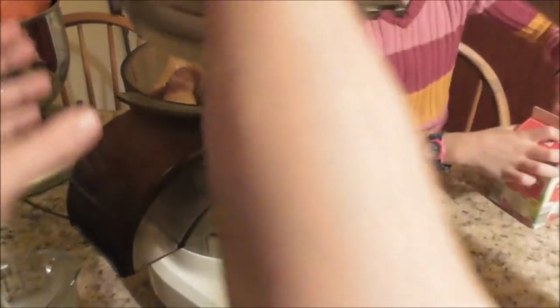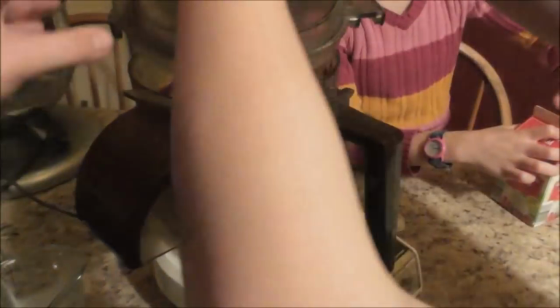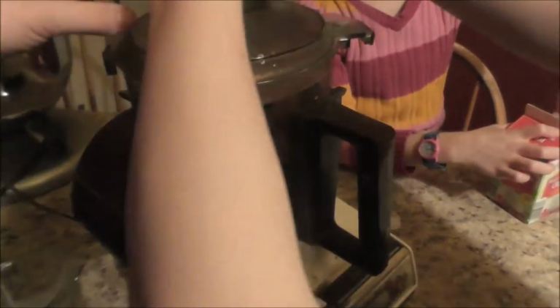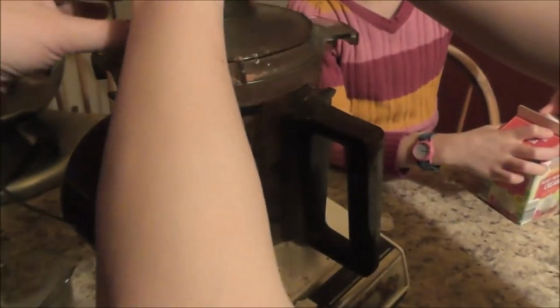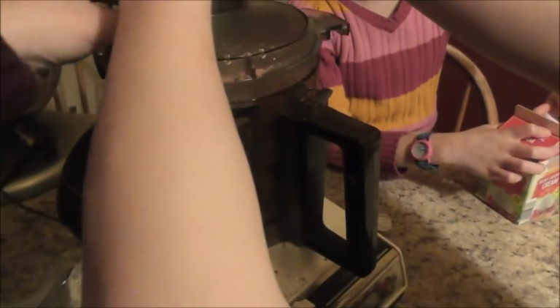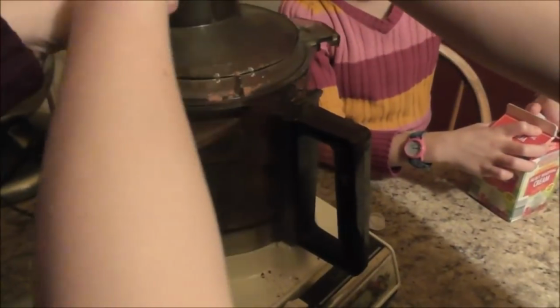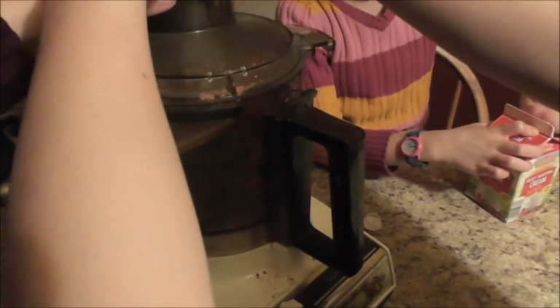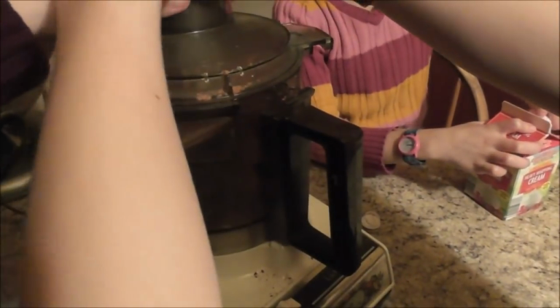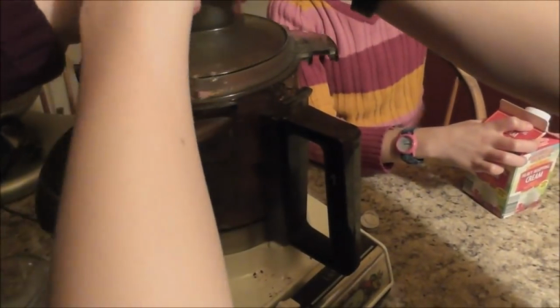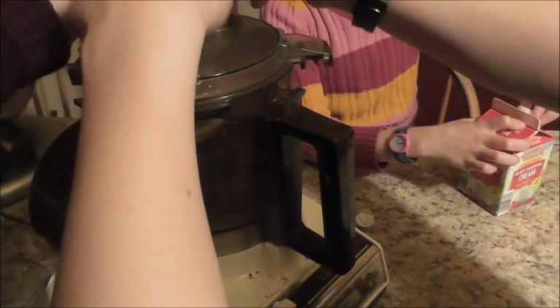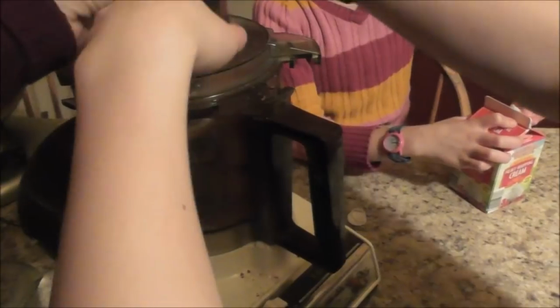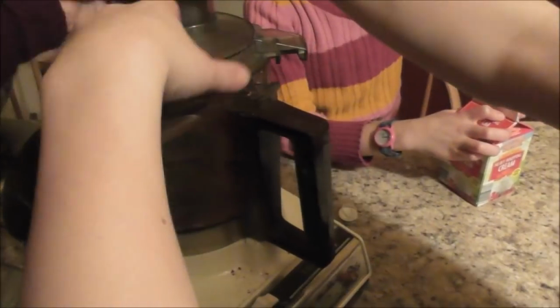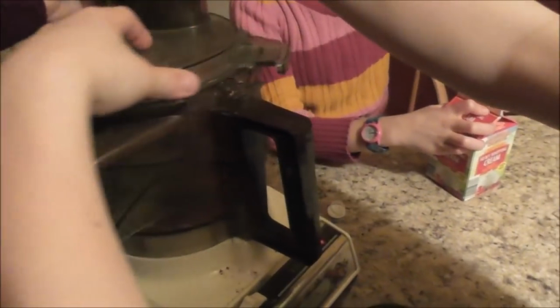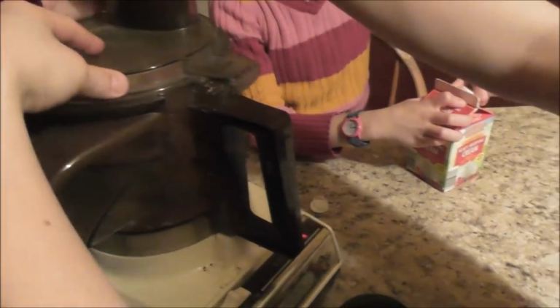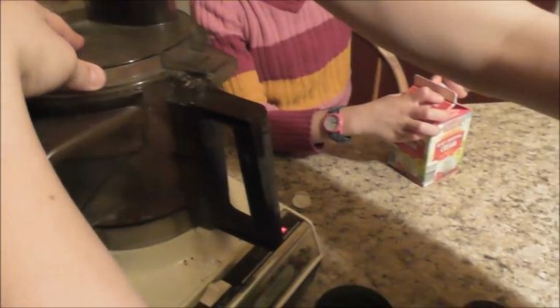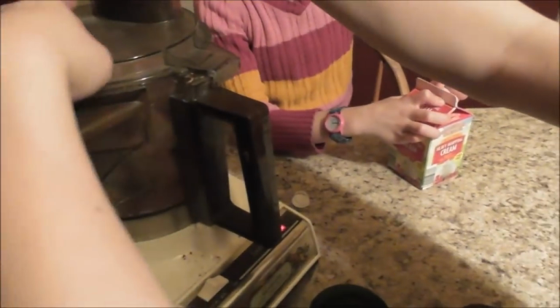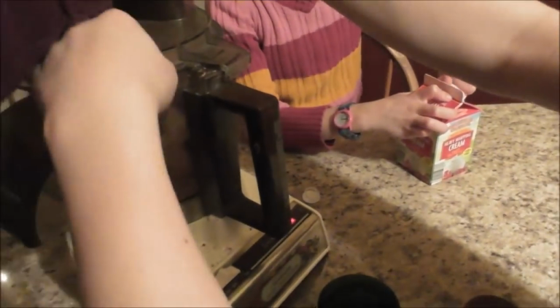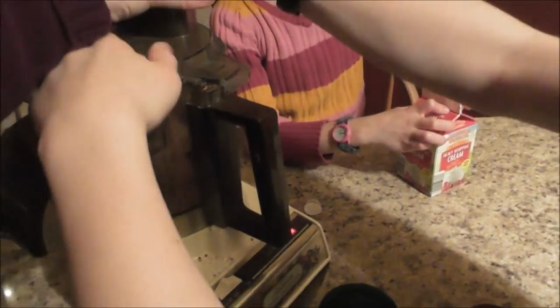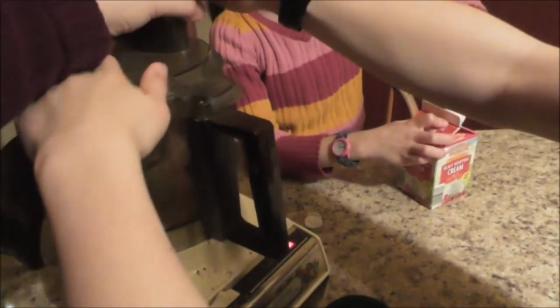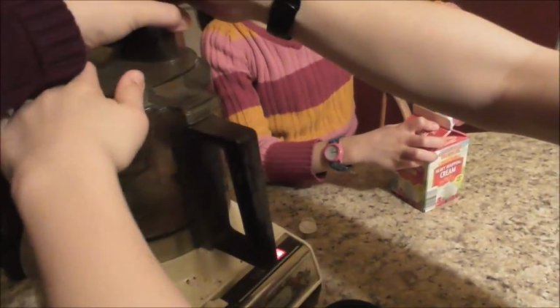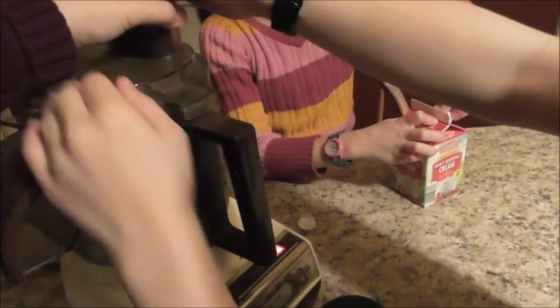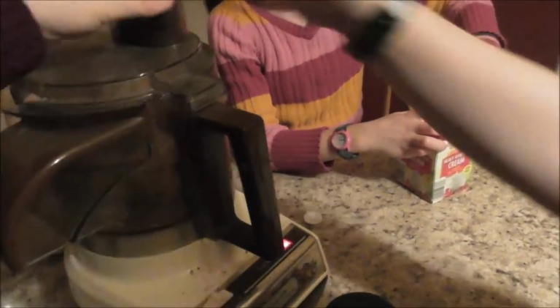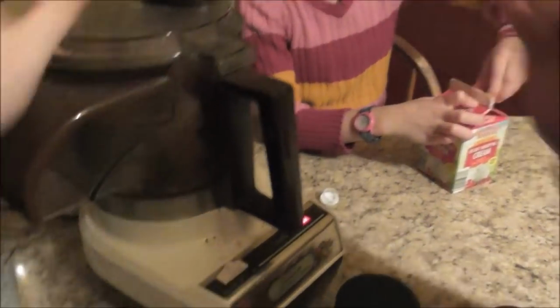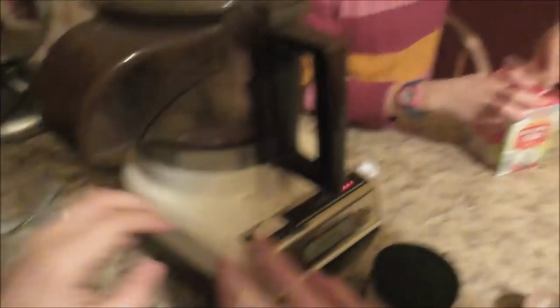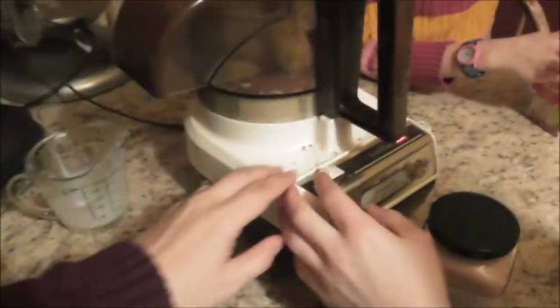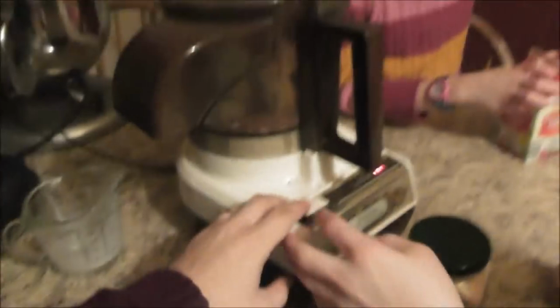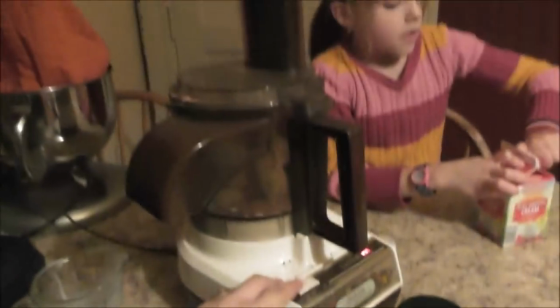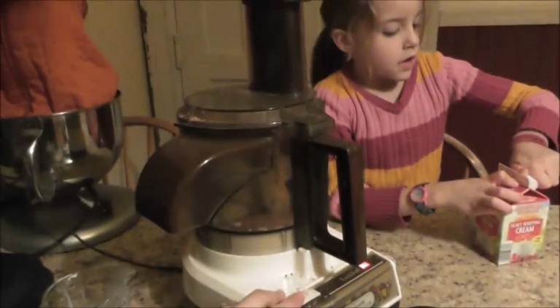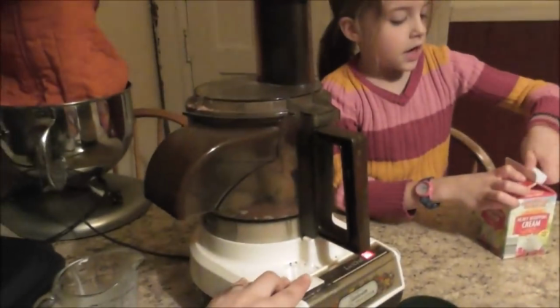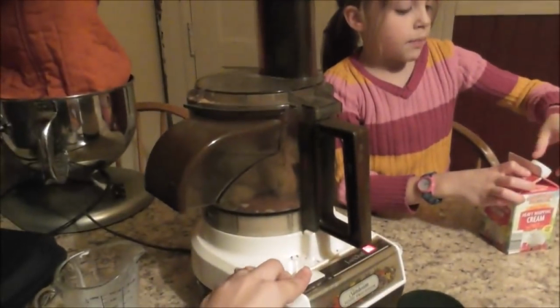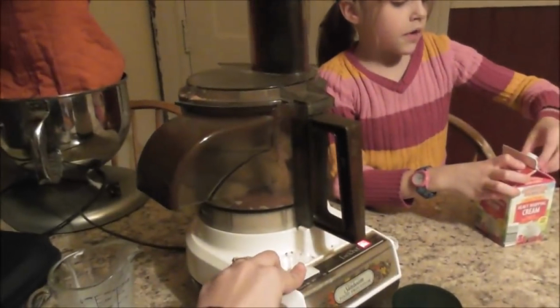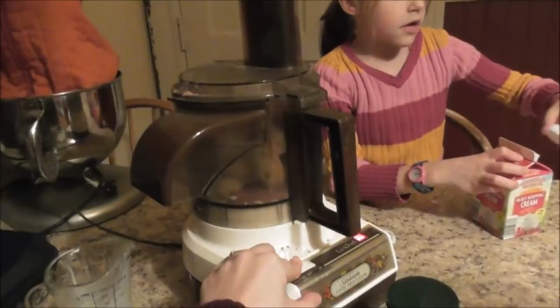Can I blend it in? Let's see. That goes over here. And we'll go ahead and blend it.